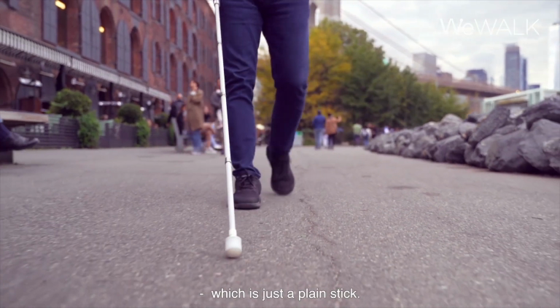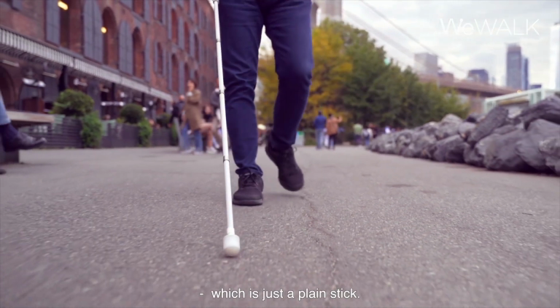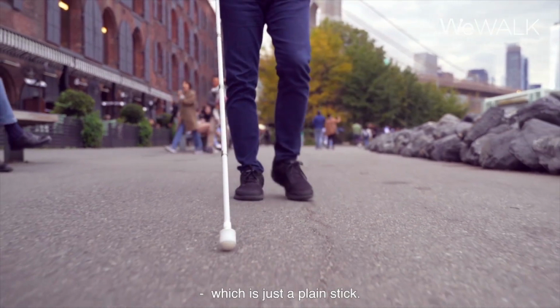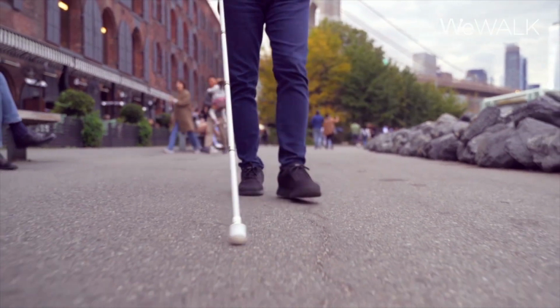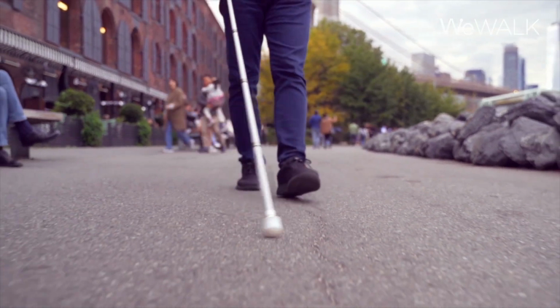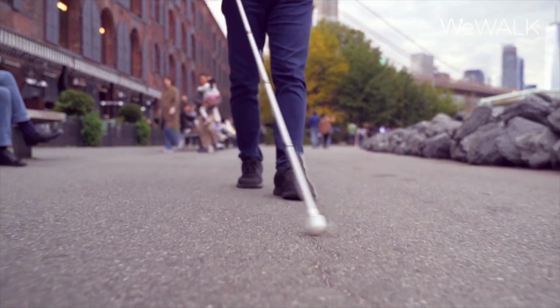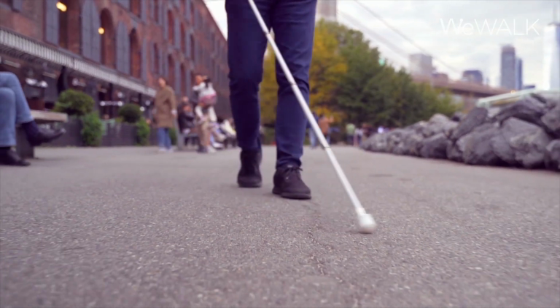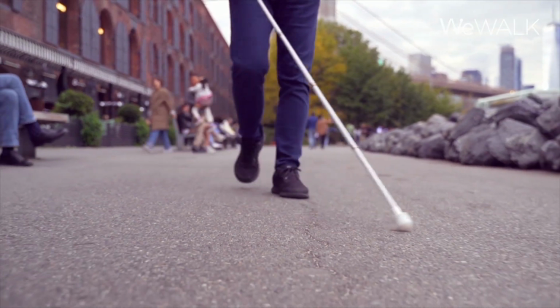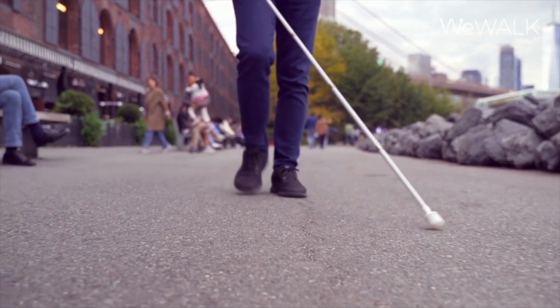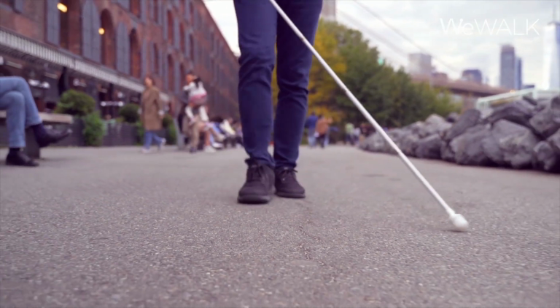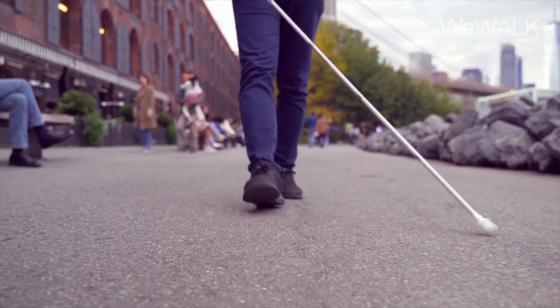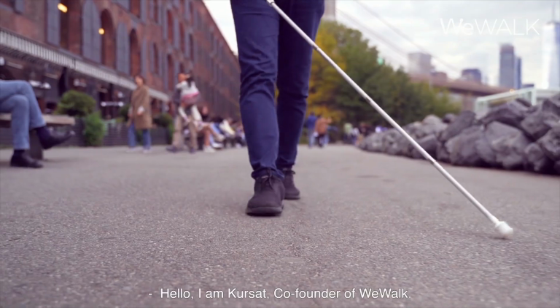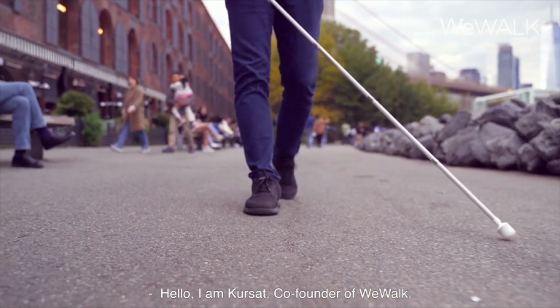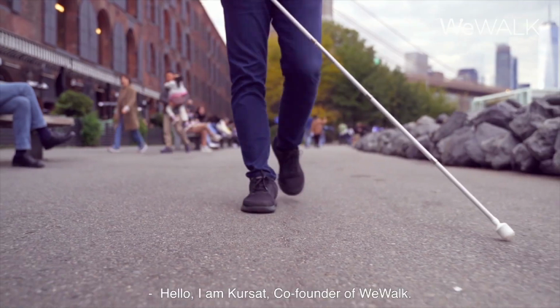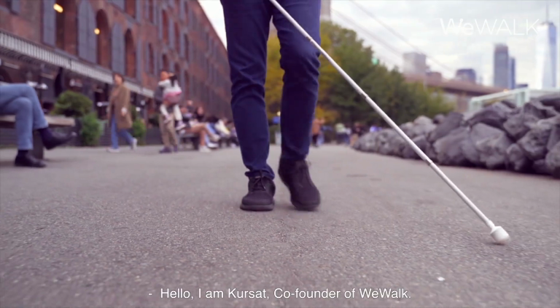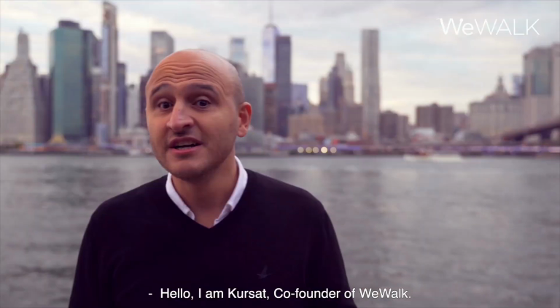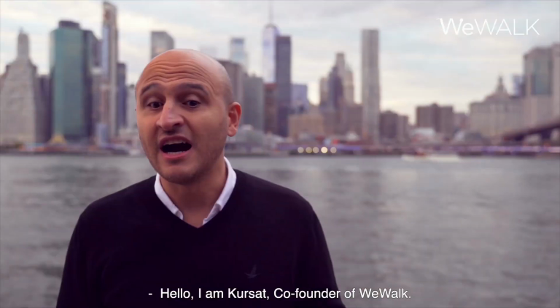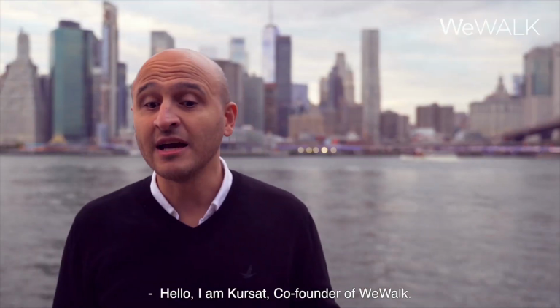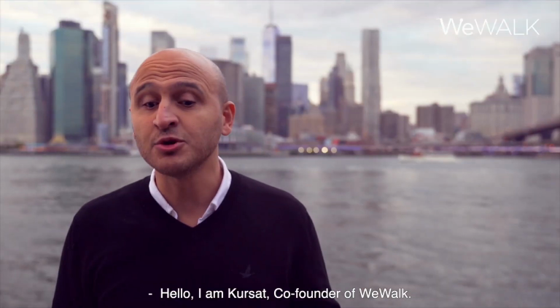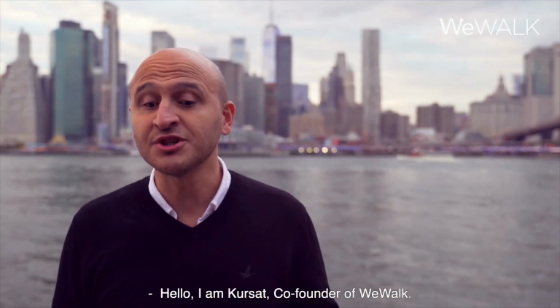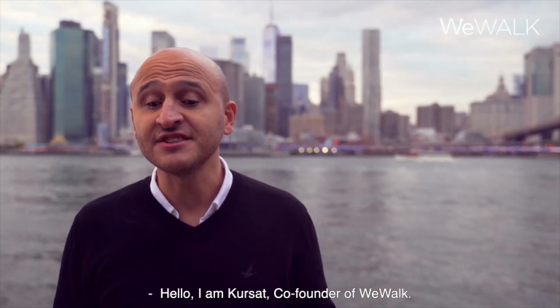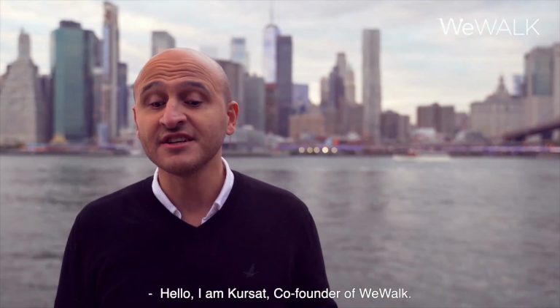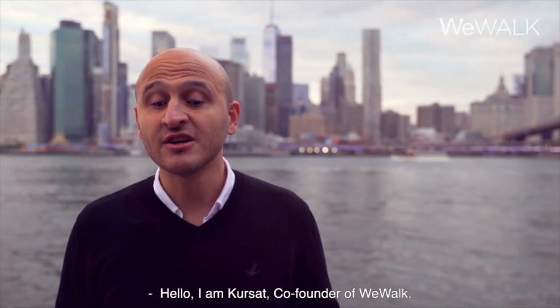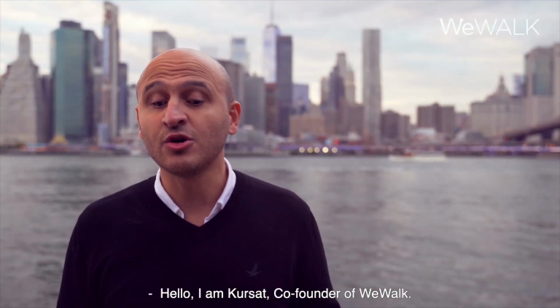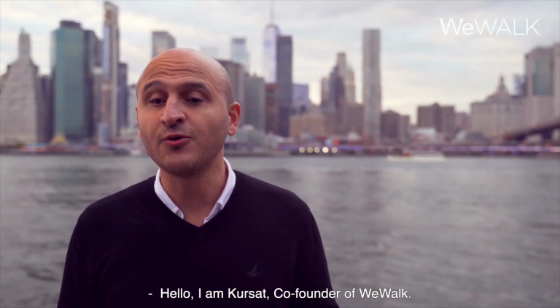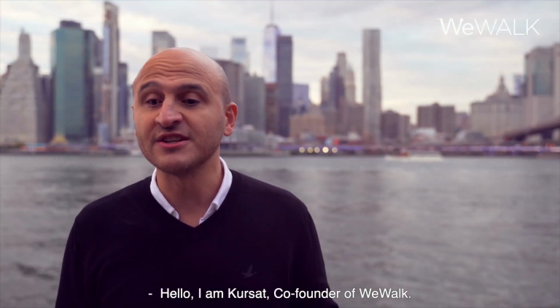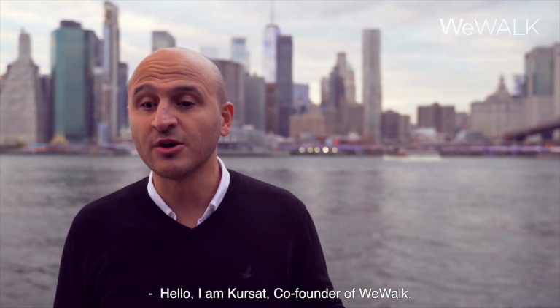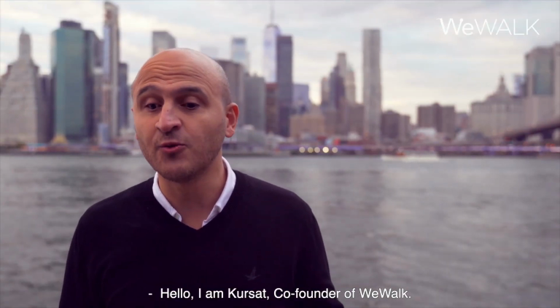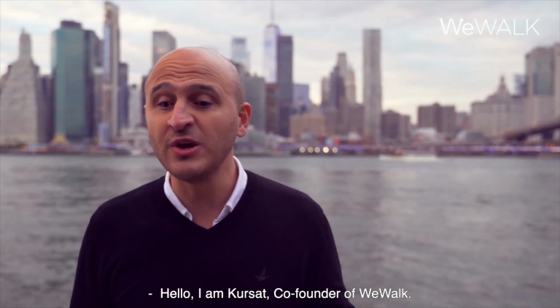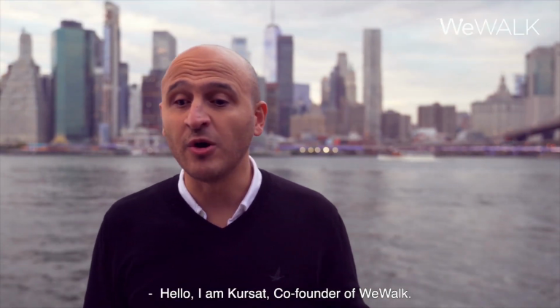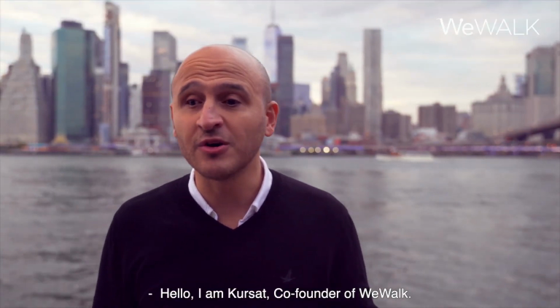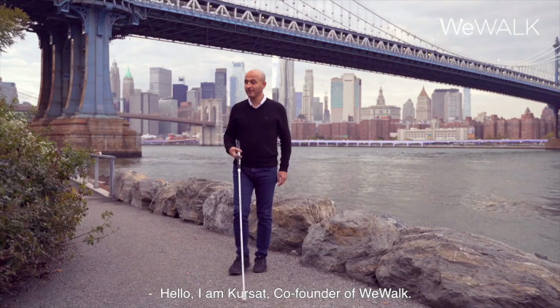He walks with WeWalk Smart Cane 2. Hello, I am Kurshat, co-founder of WeWalk.